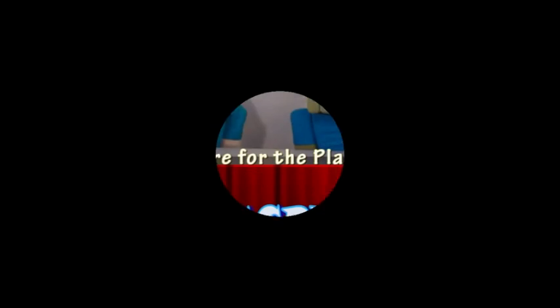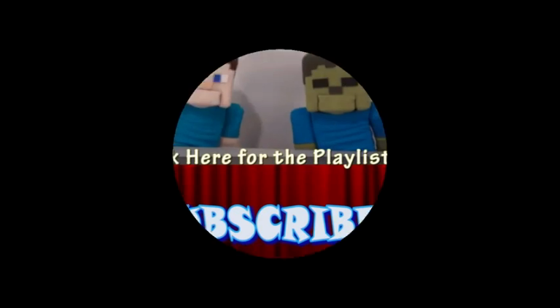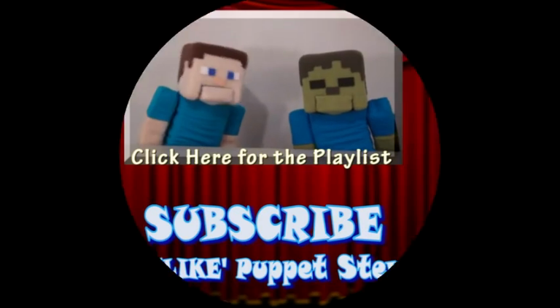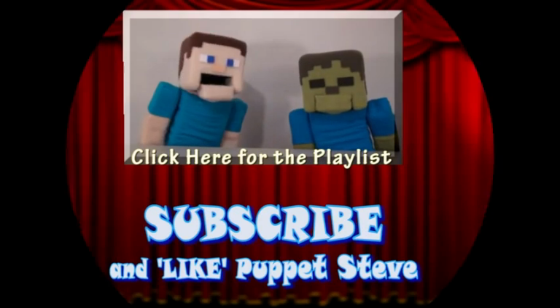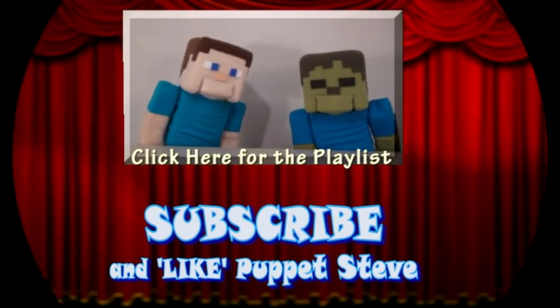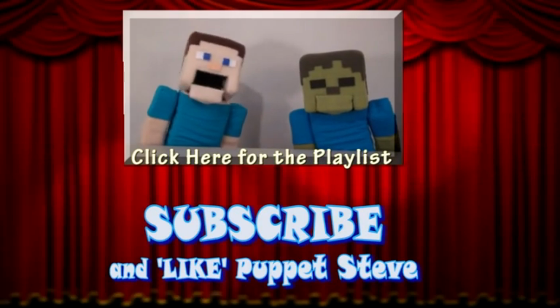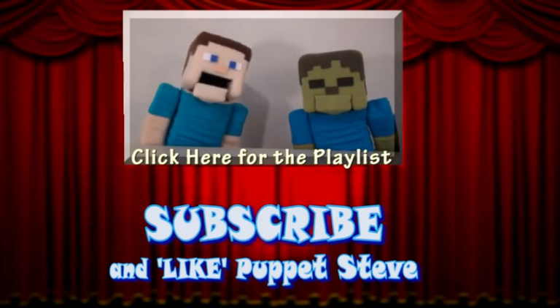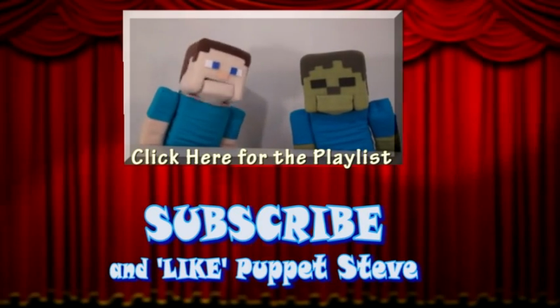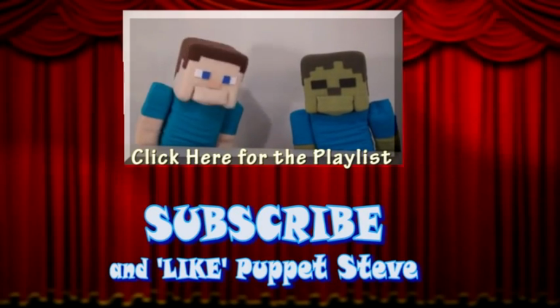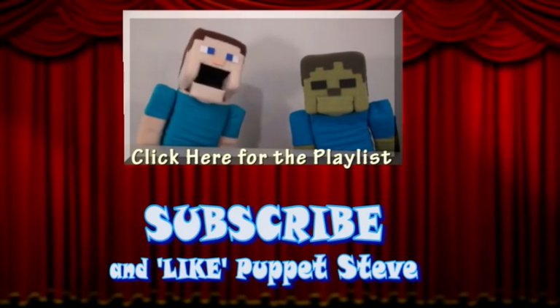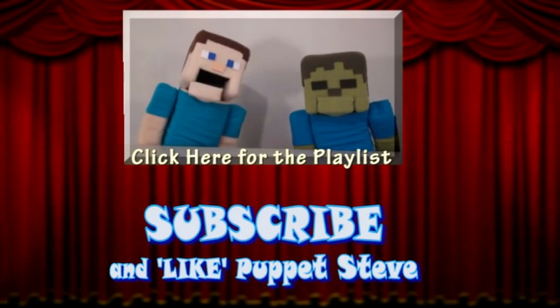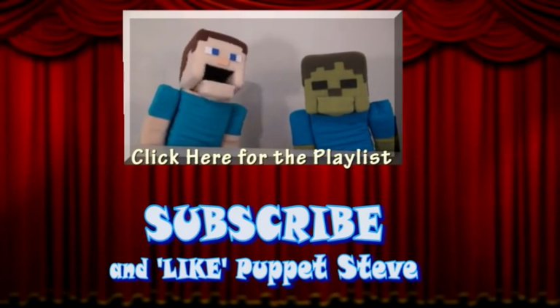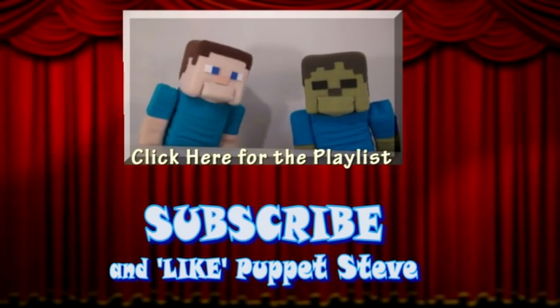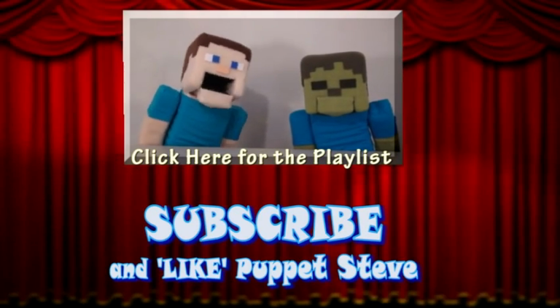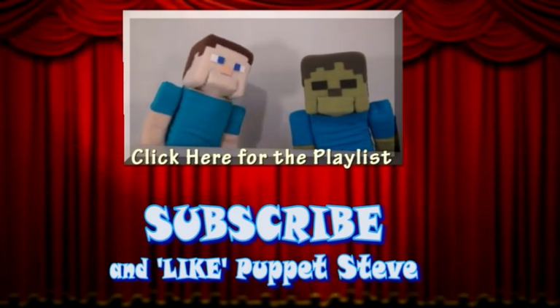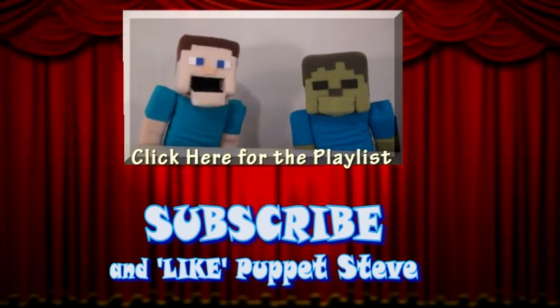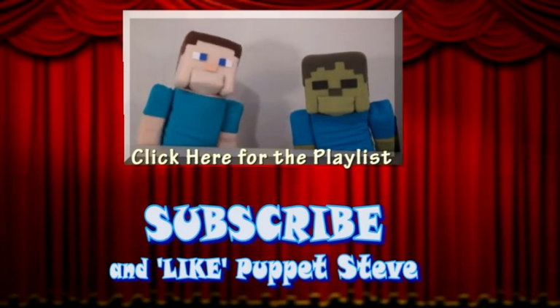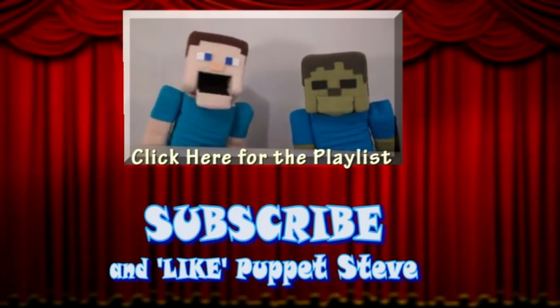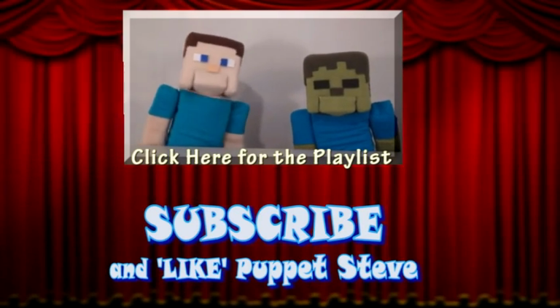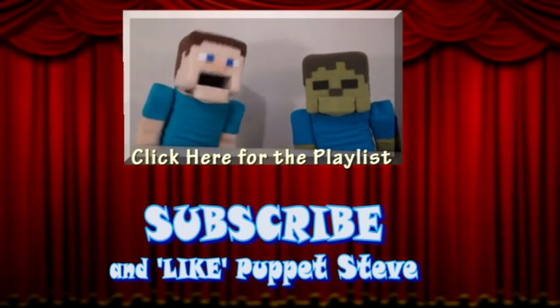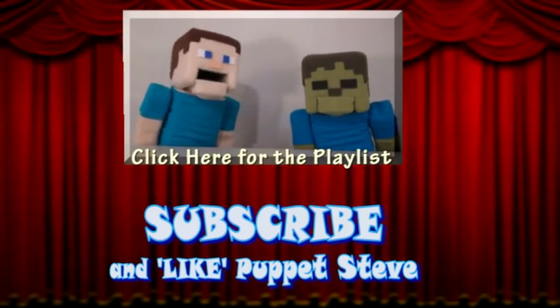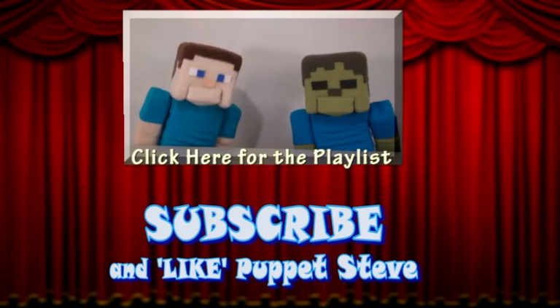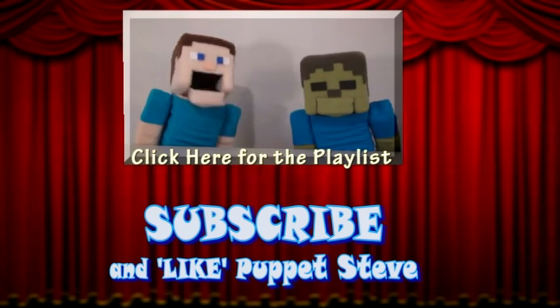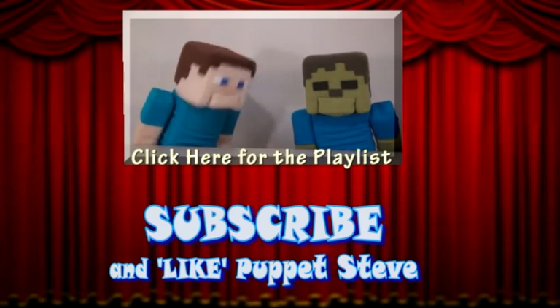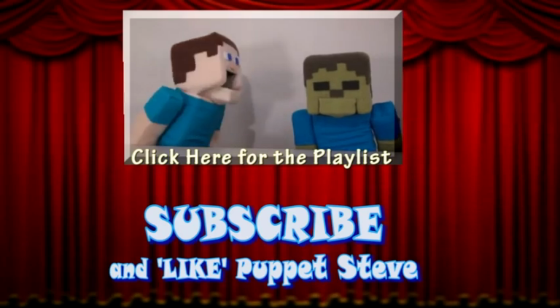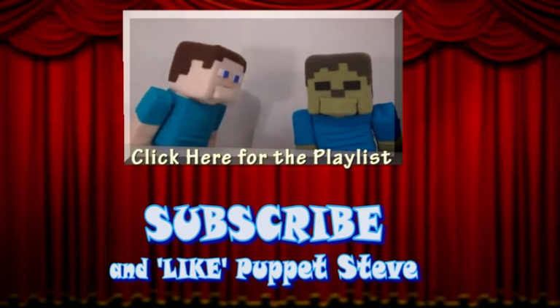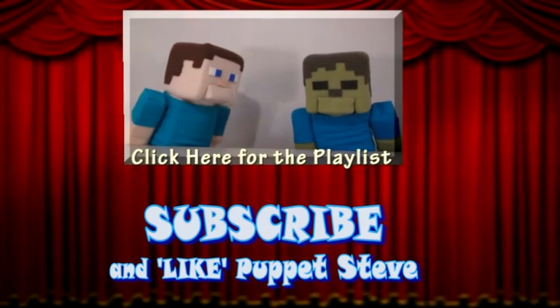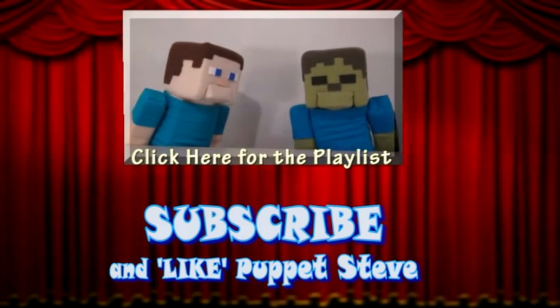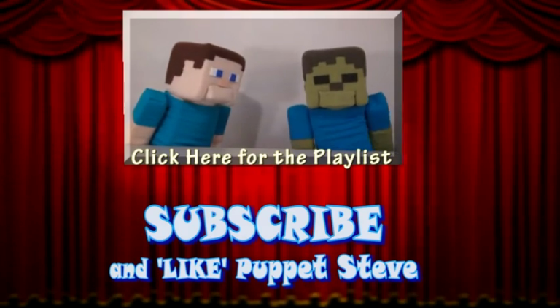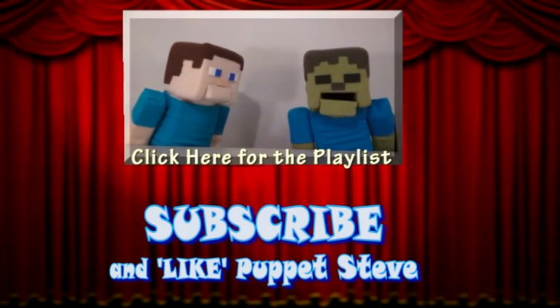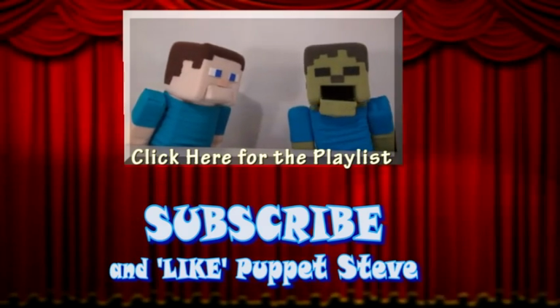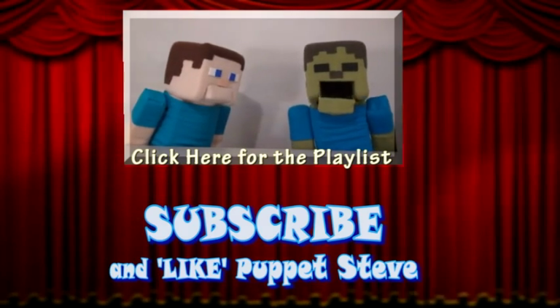Make sure you subscribe to The Puppet Steve Show for more Puppet Steve in the future! Great!